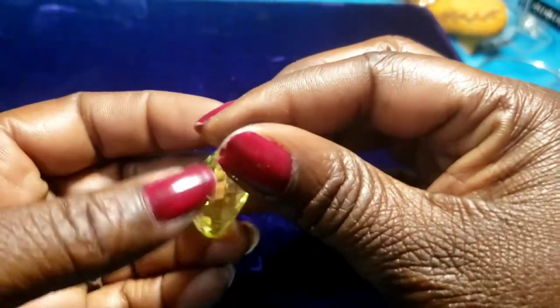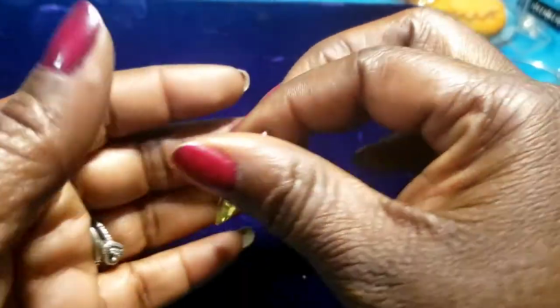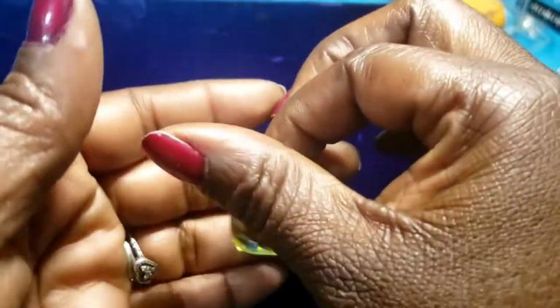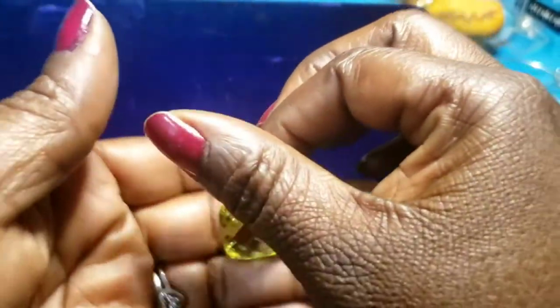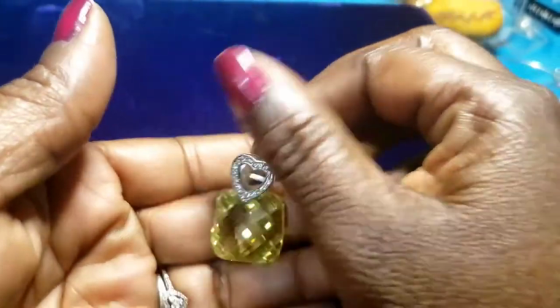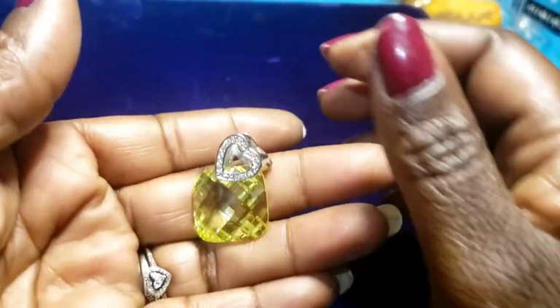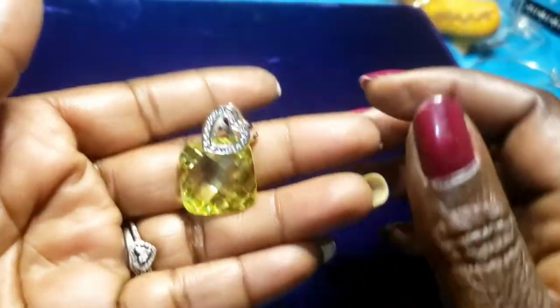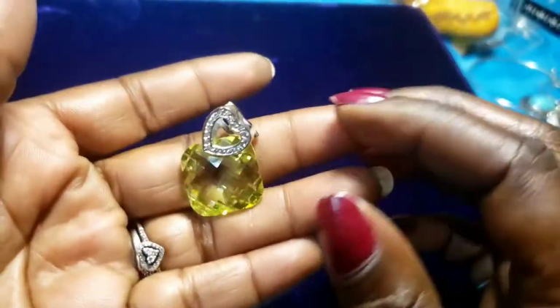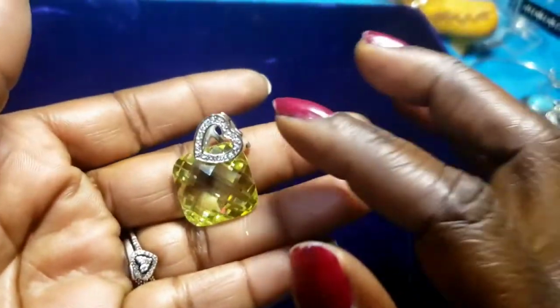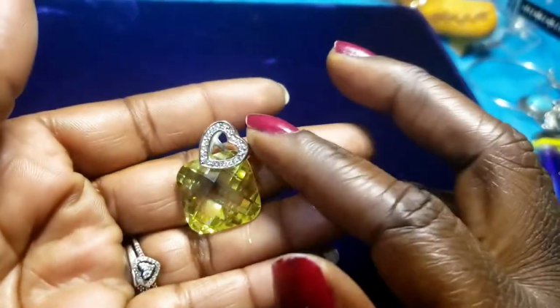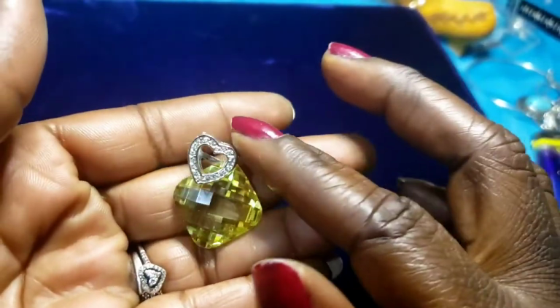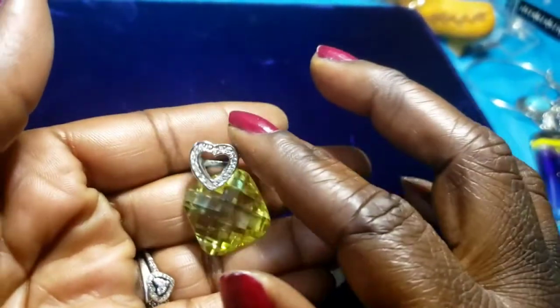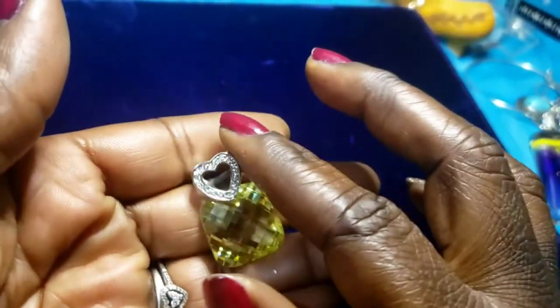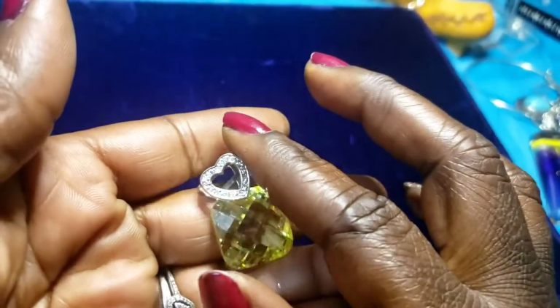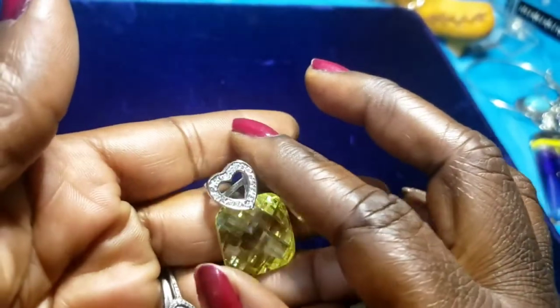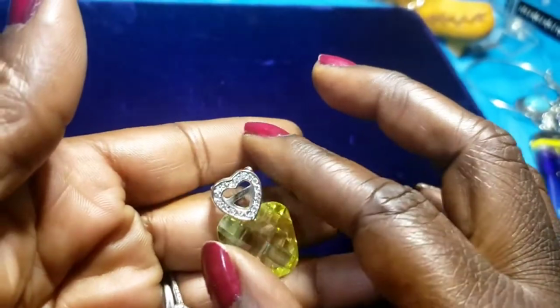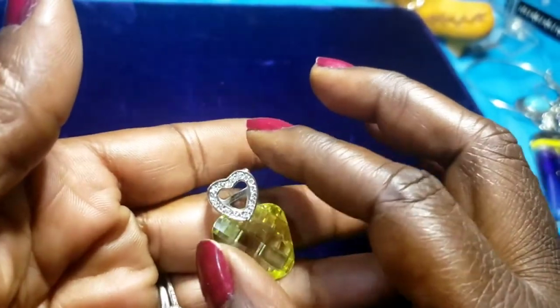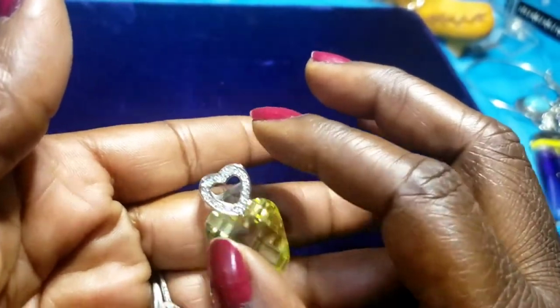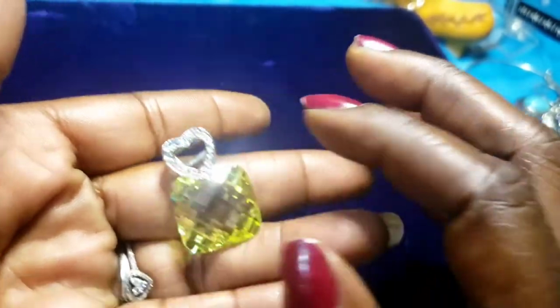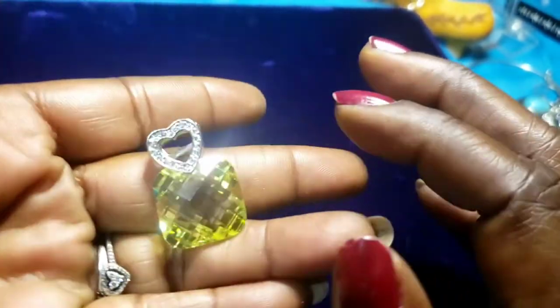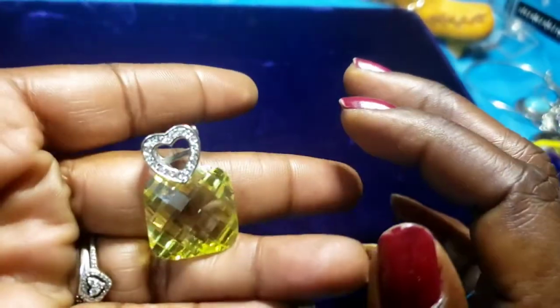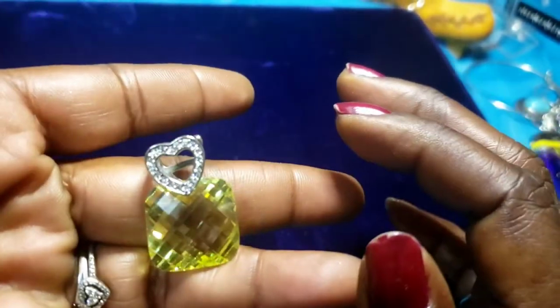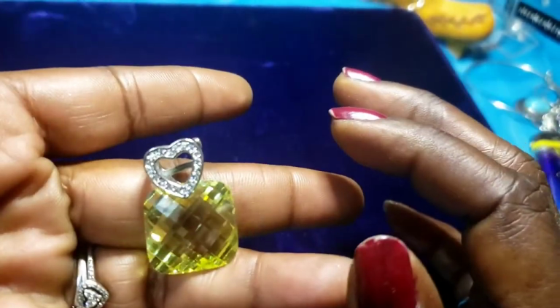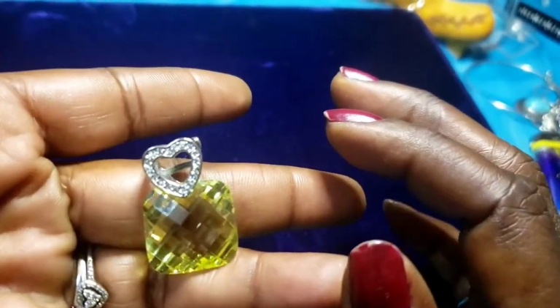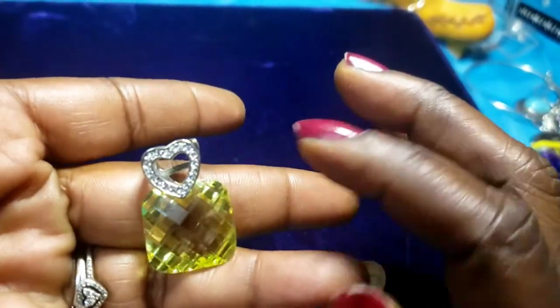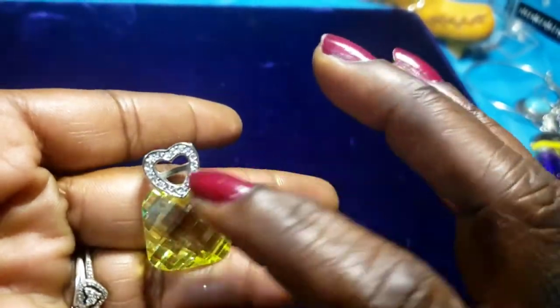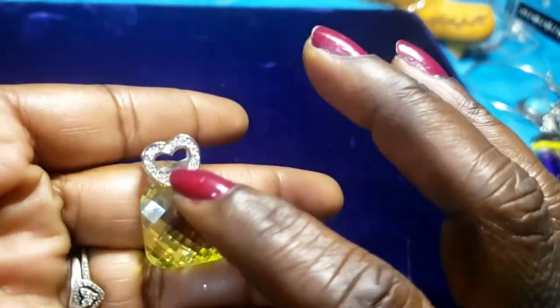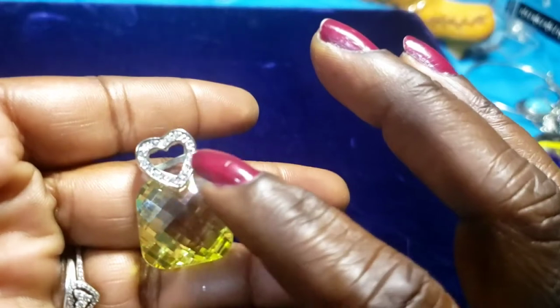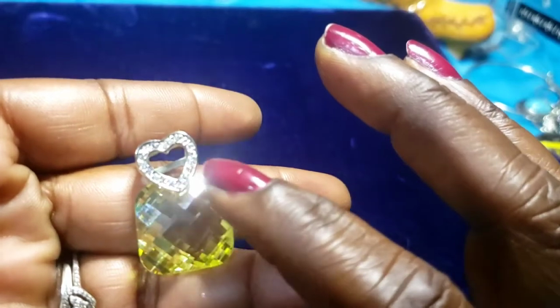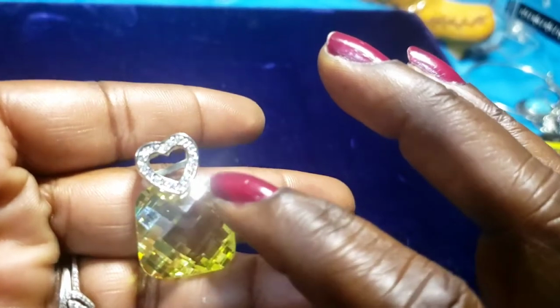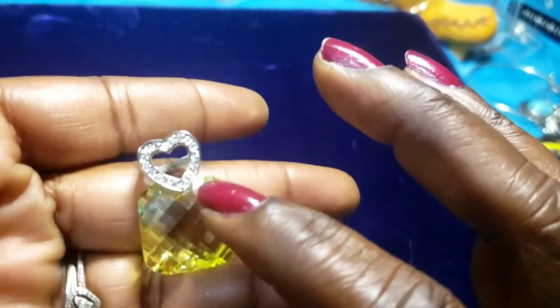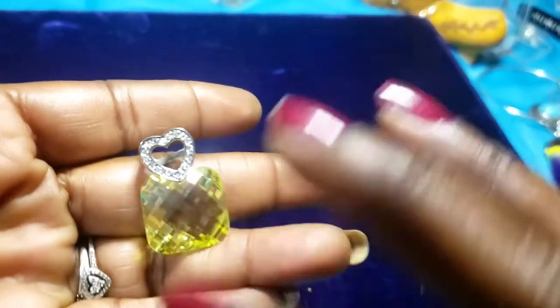This is a topaz on hearts with rhinestones.